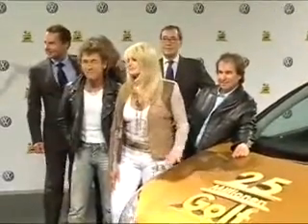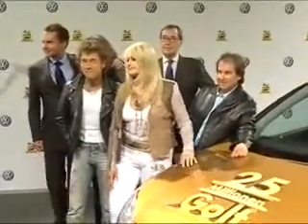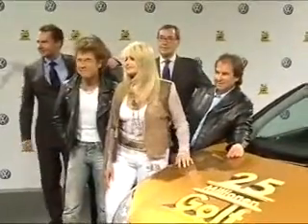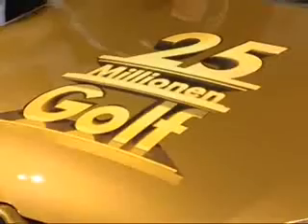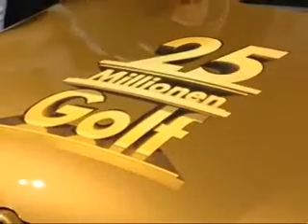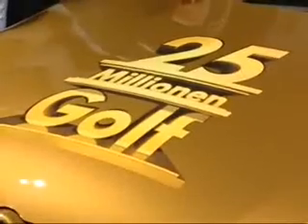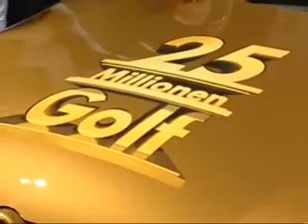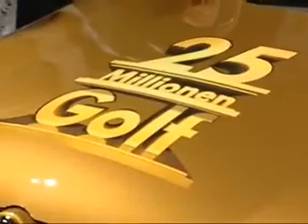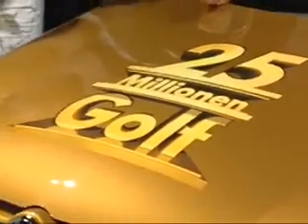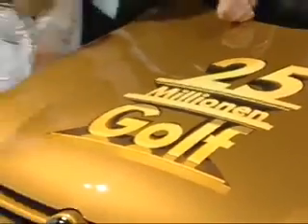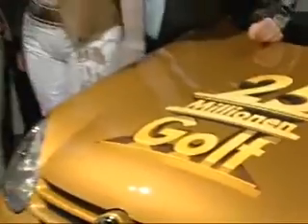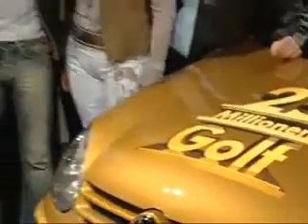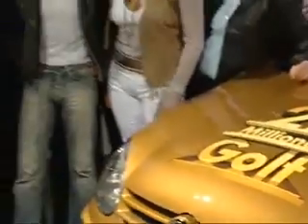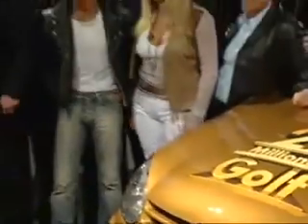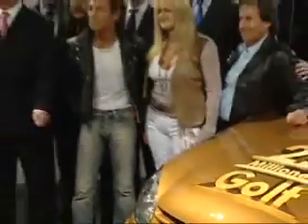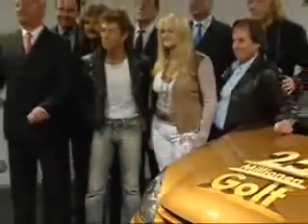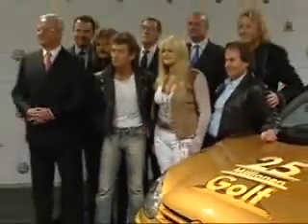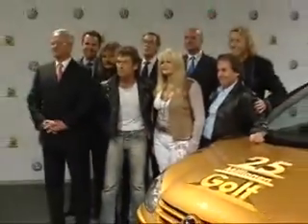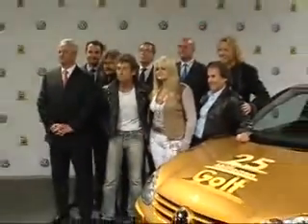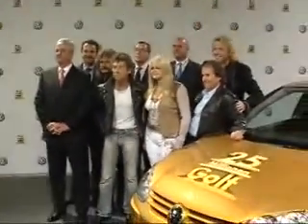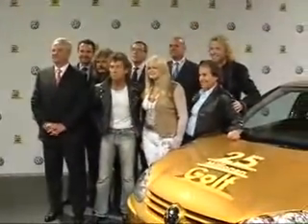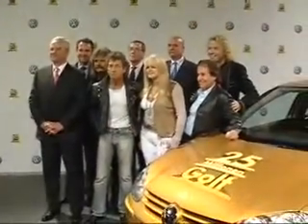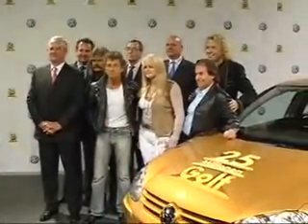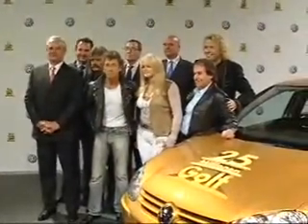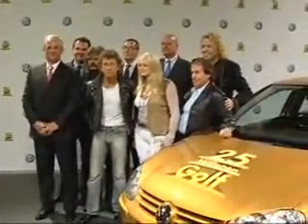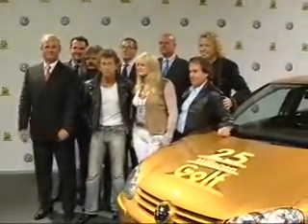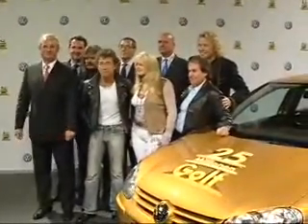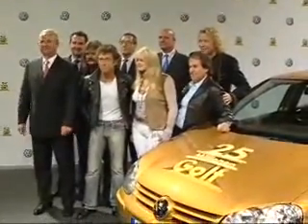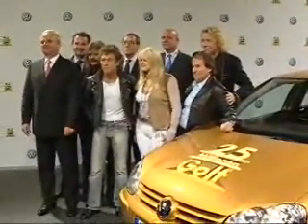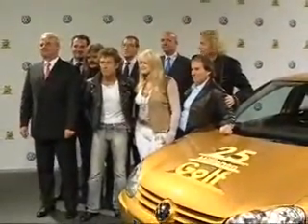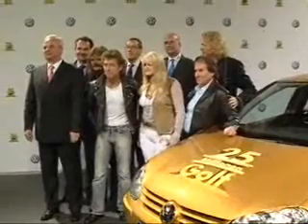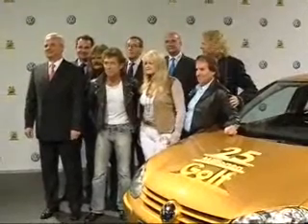All 26,000 admission tickets were raffled off among the VW employees in Wolfsburg.